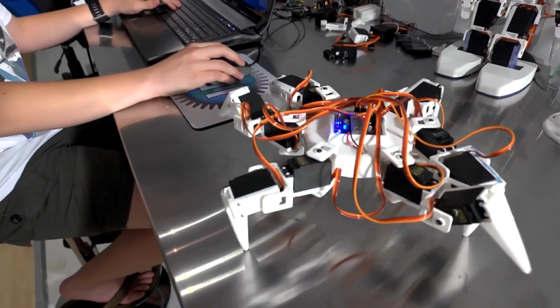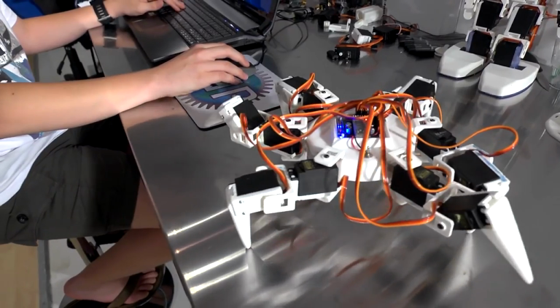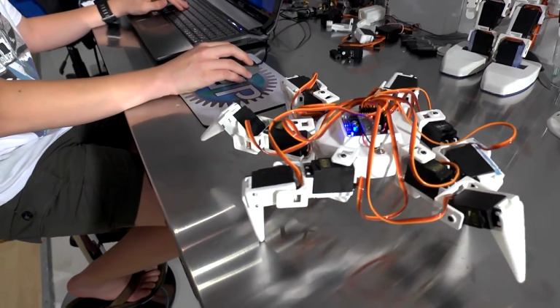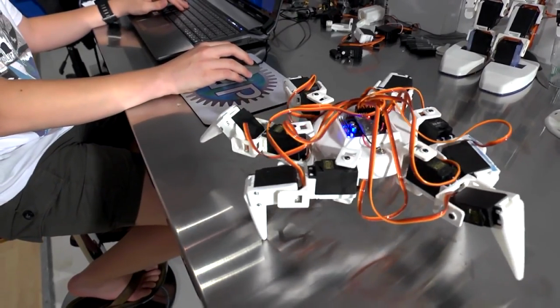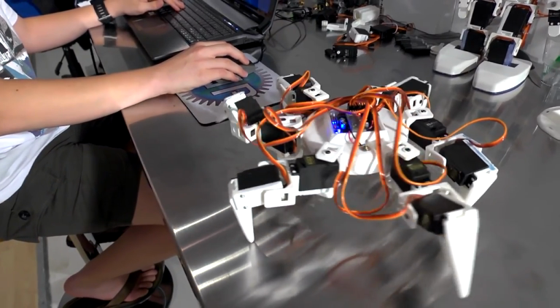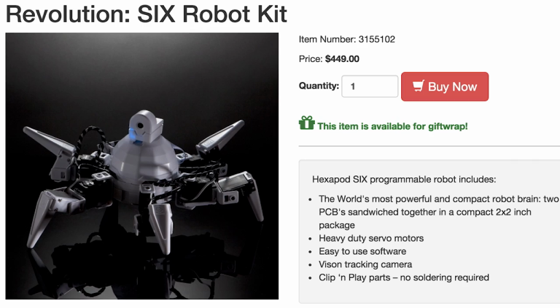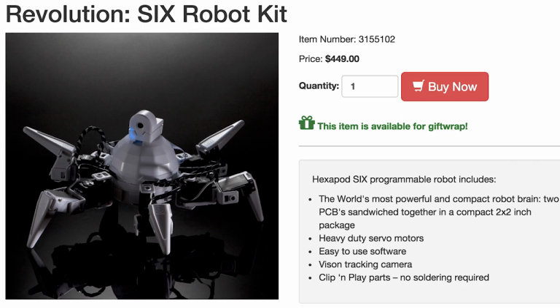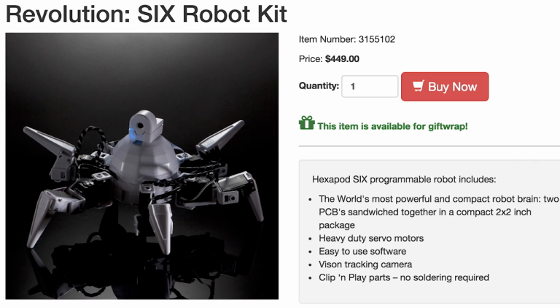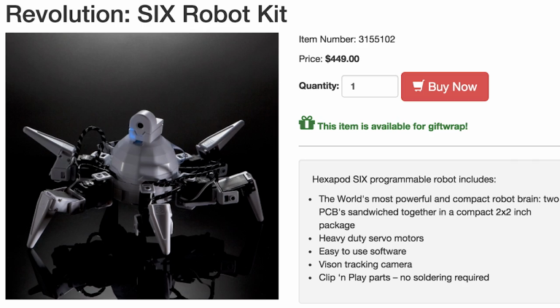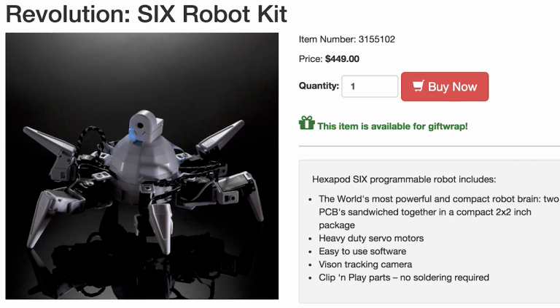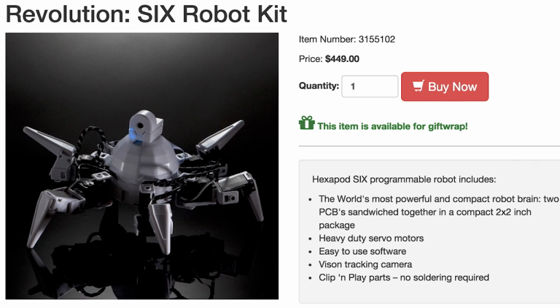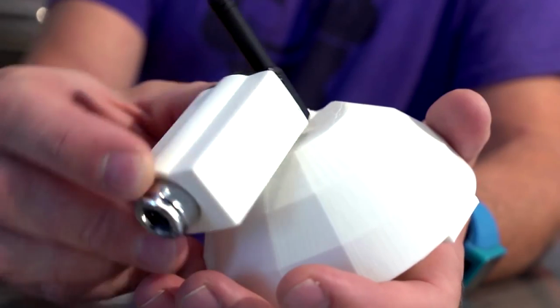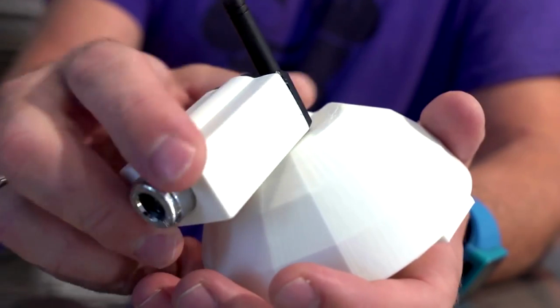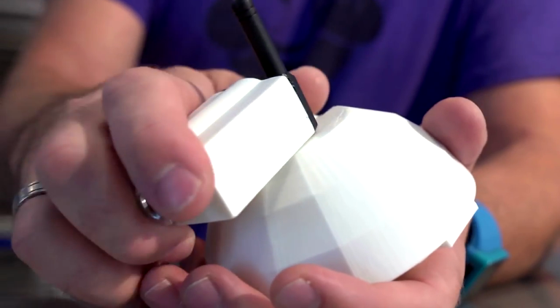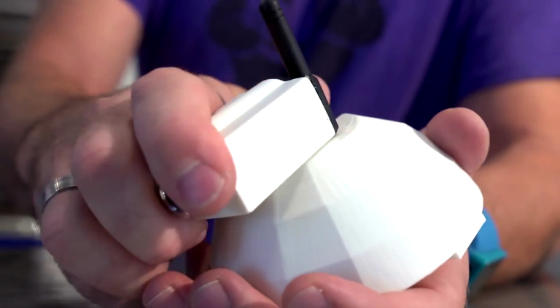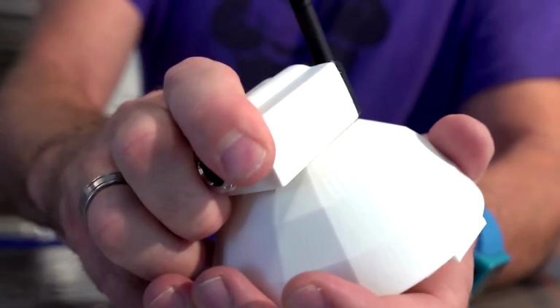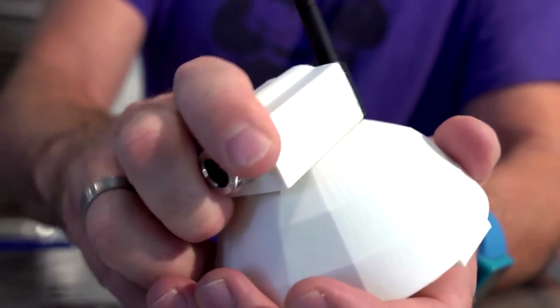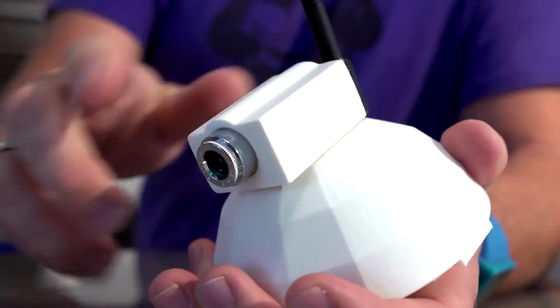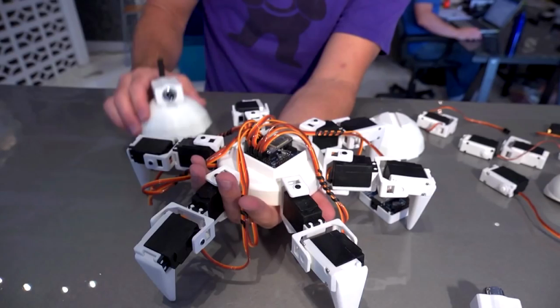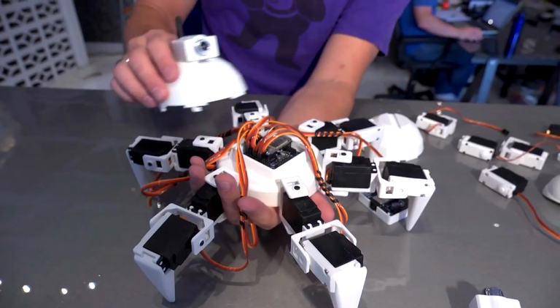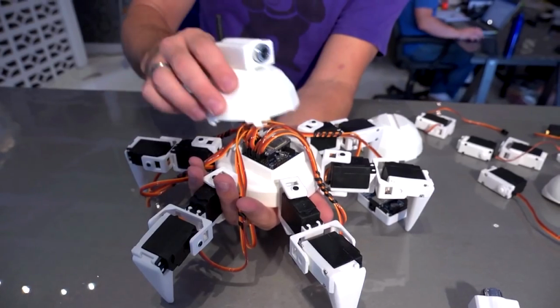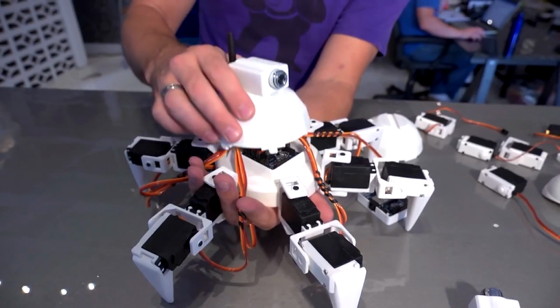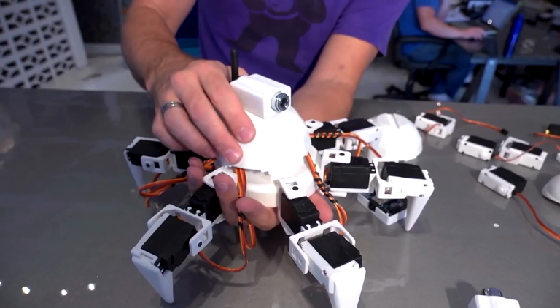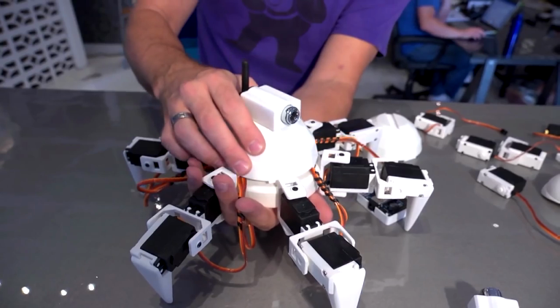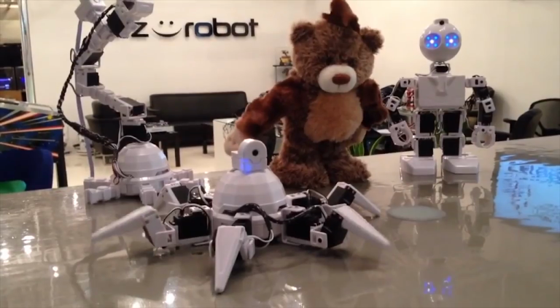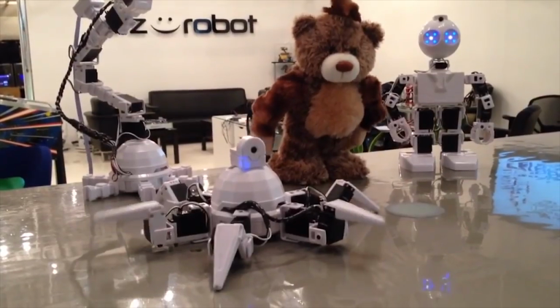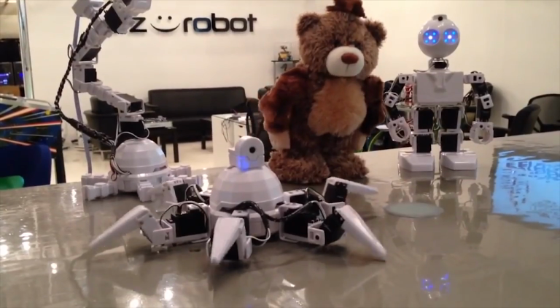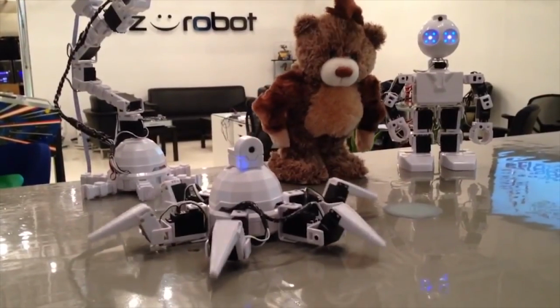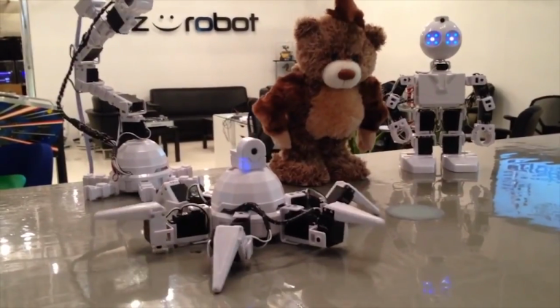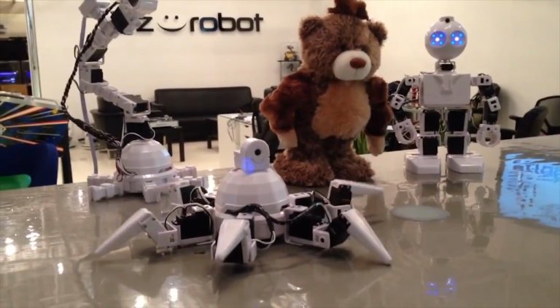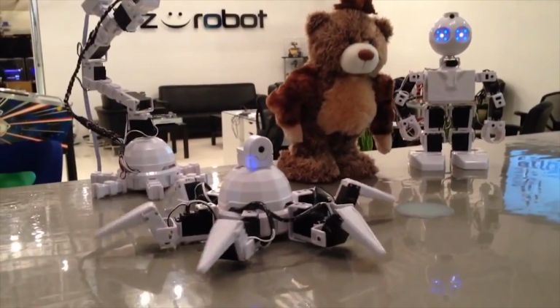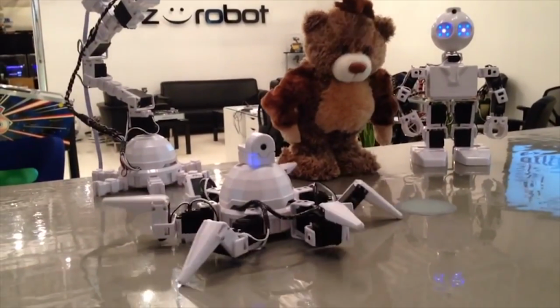Tired of letting other people build things for you? Design and program your own Hexapod 6. You can 3D print a number of open source parts for the robot and even connect it to your smartphone.